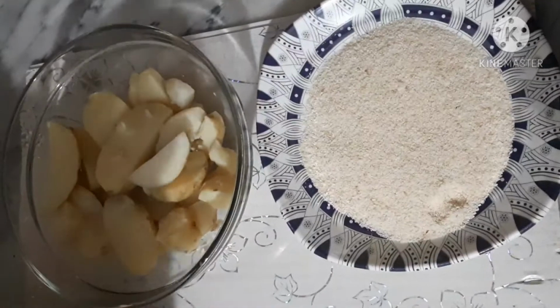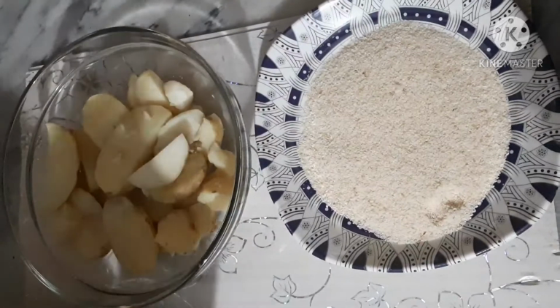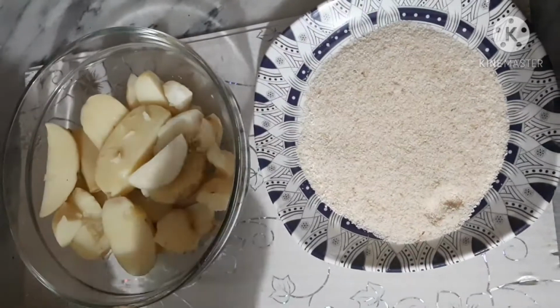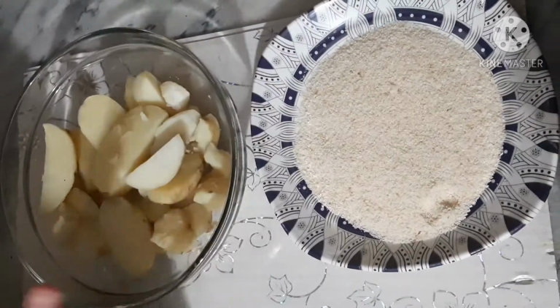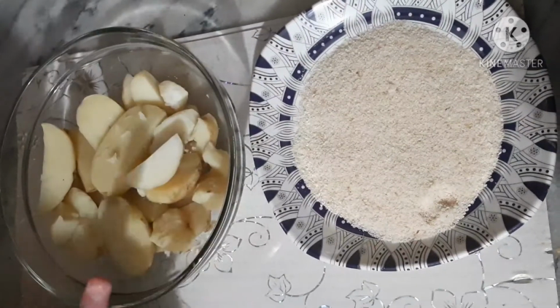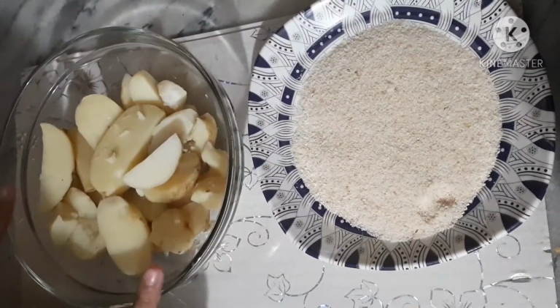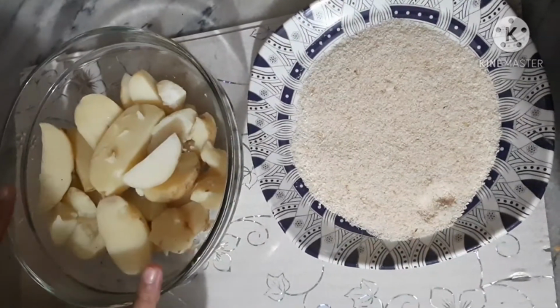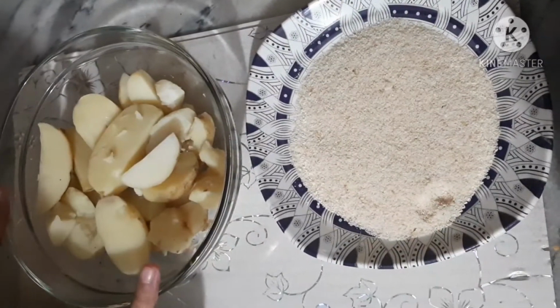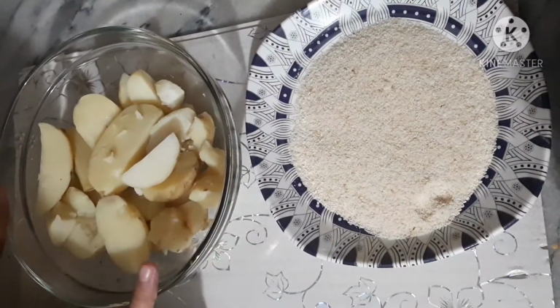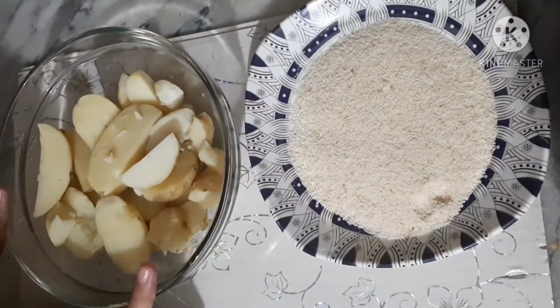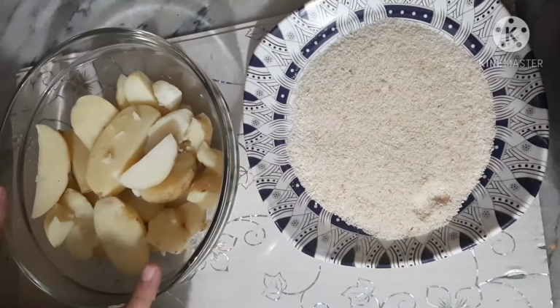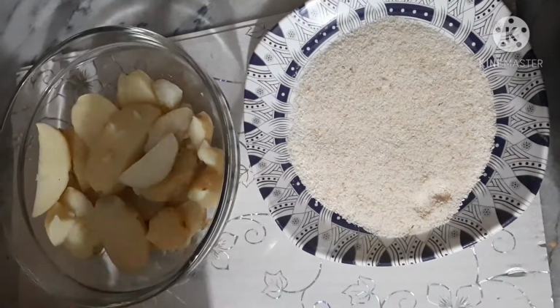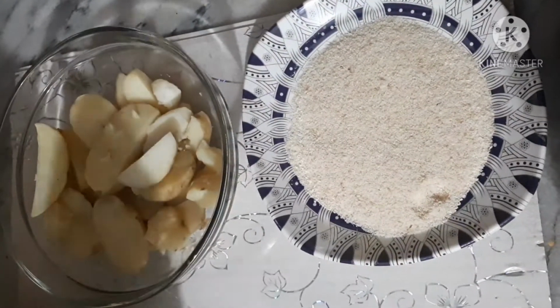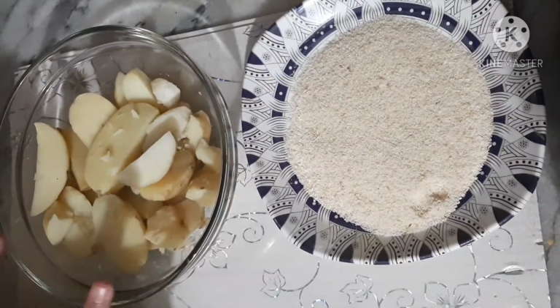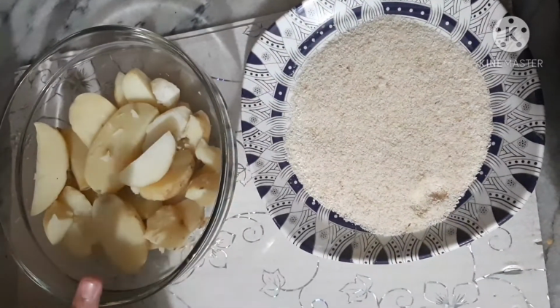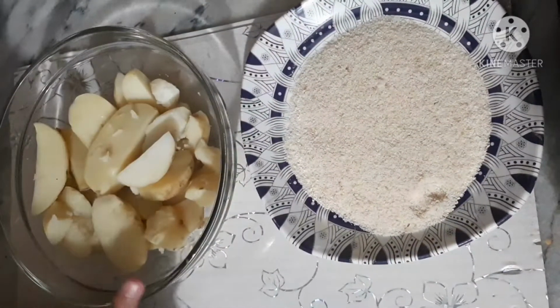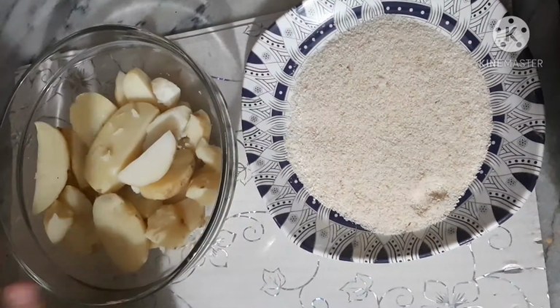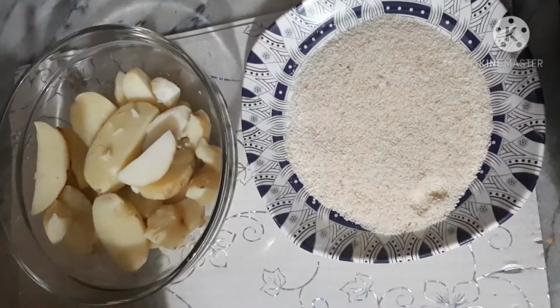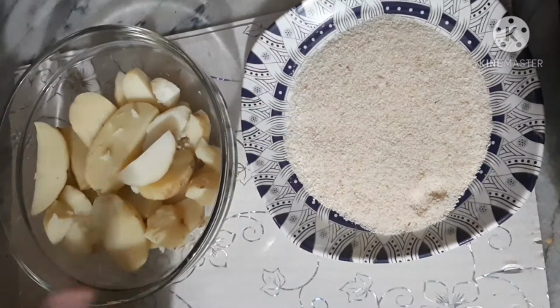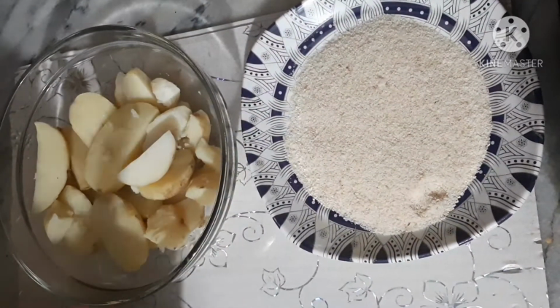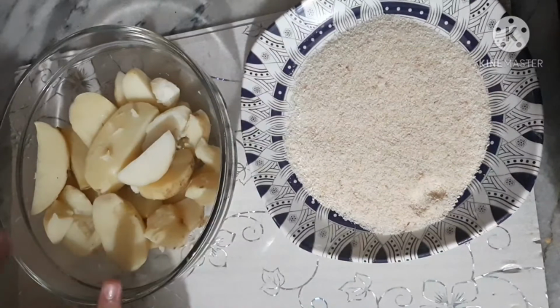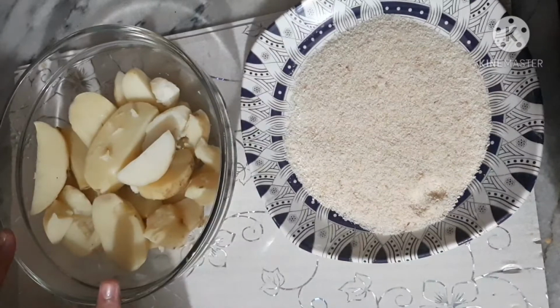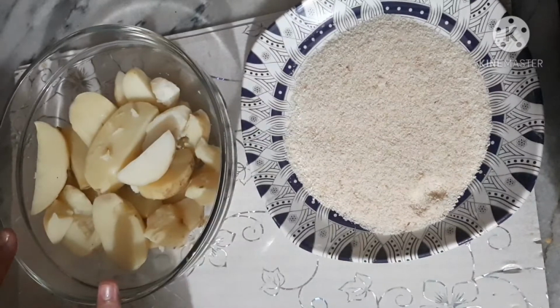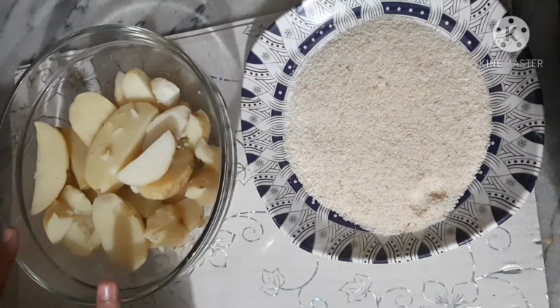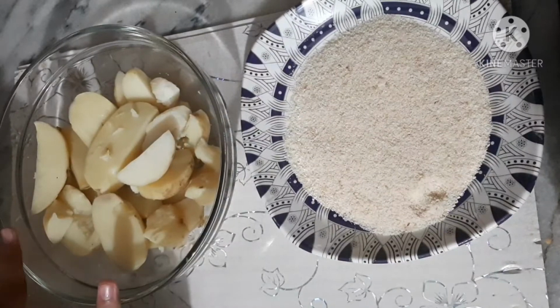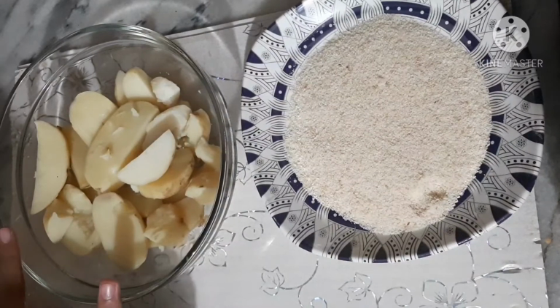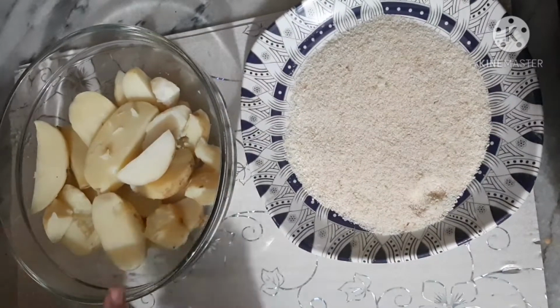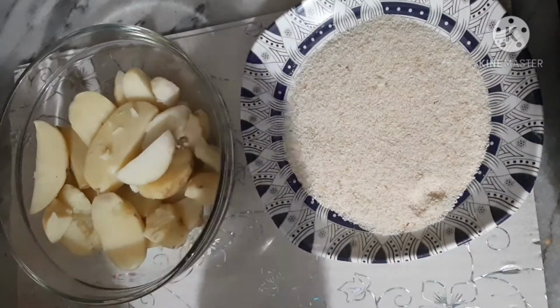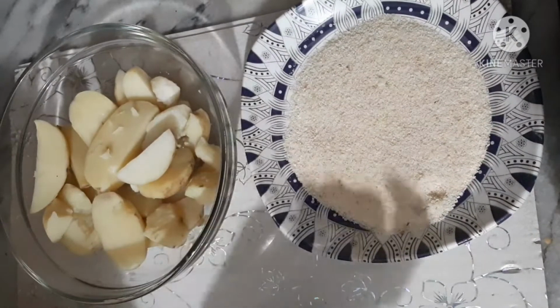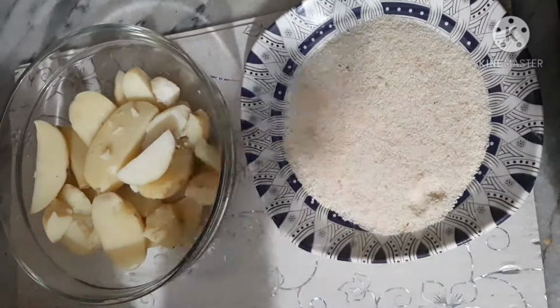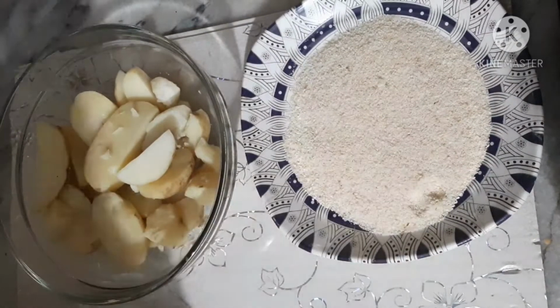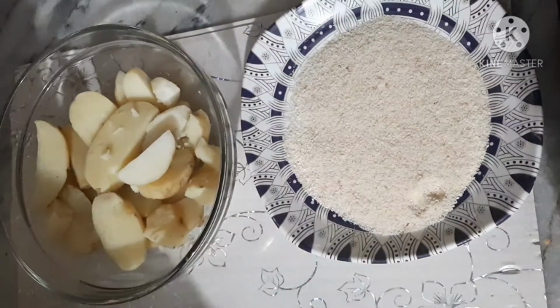Here I have 4-5 potatoes. I am going to peel them off and wash them. Now we will mash them.